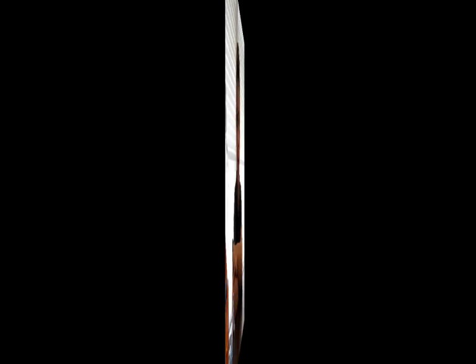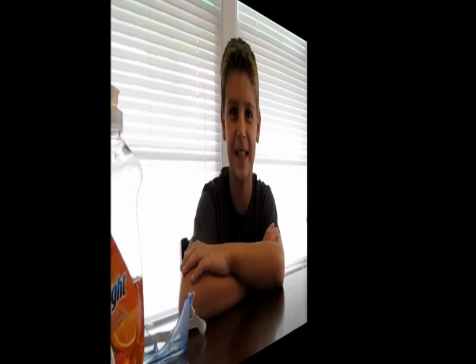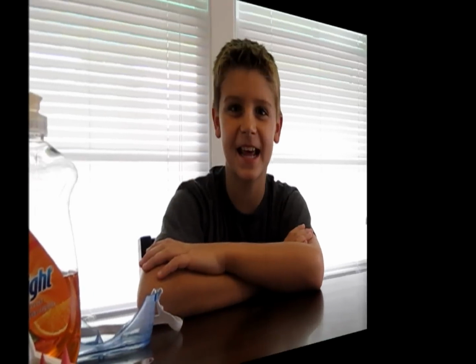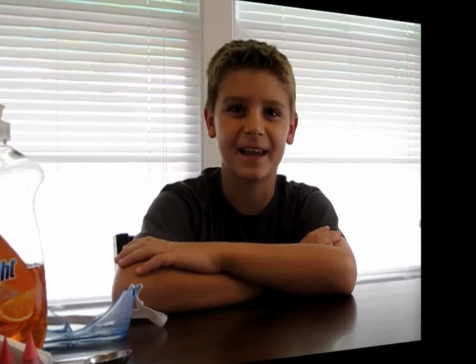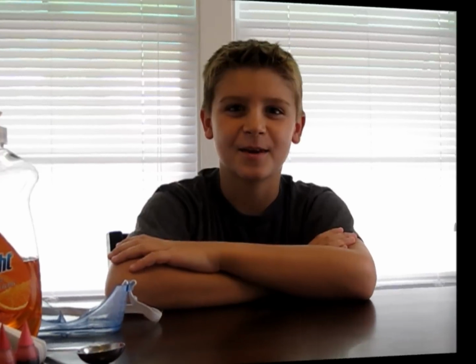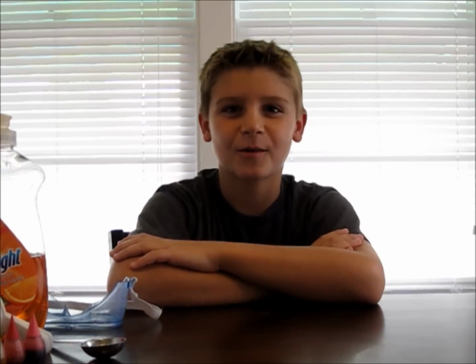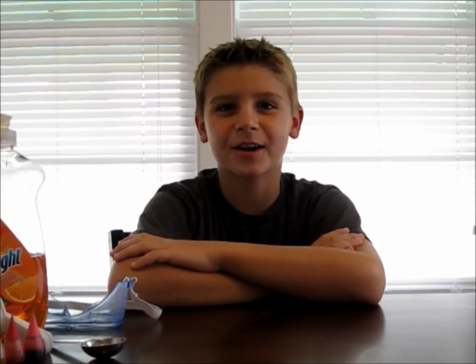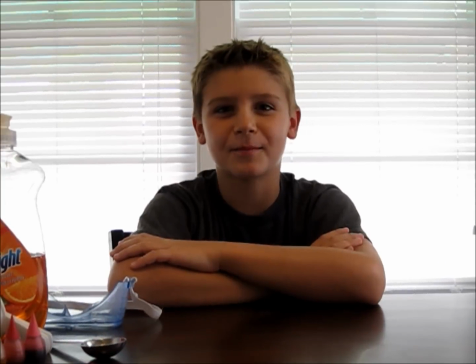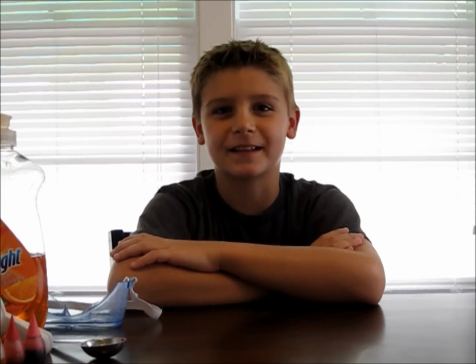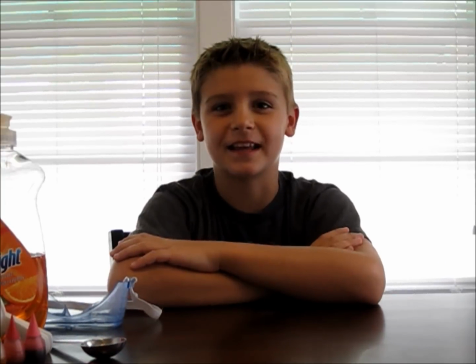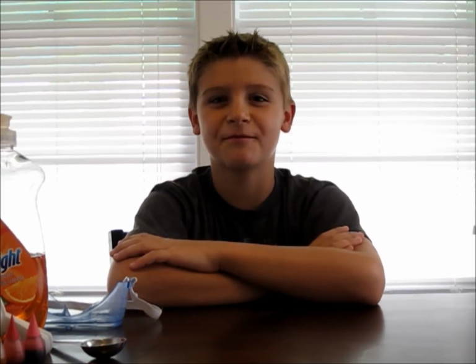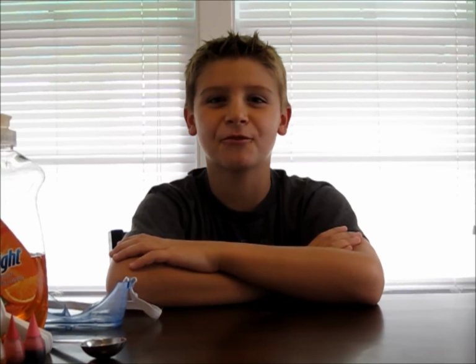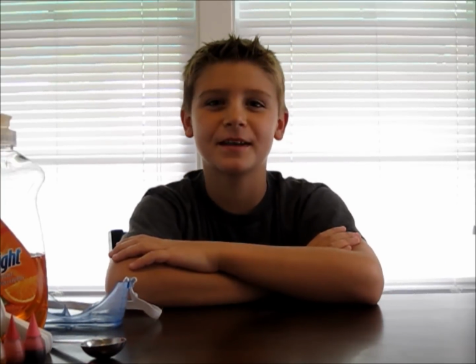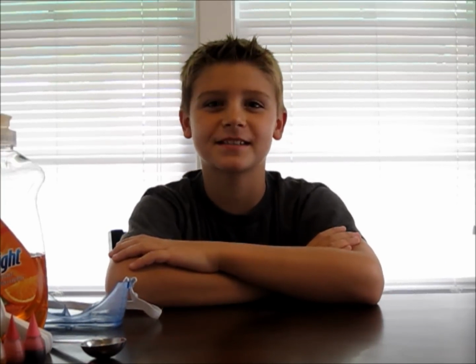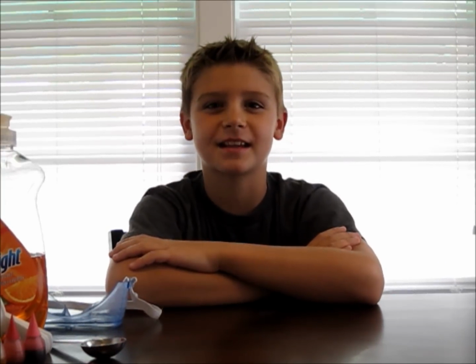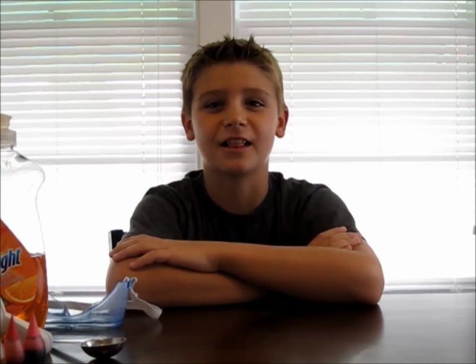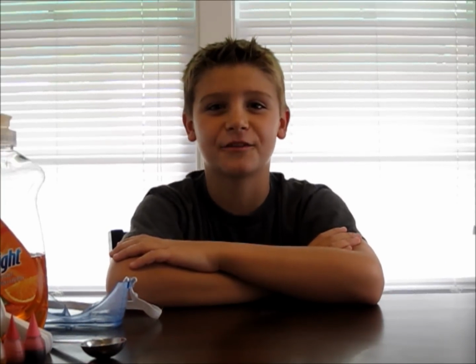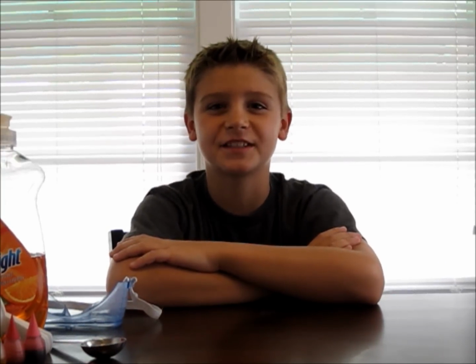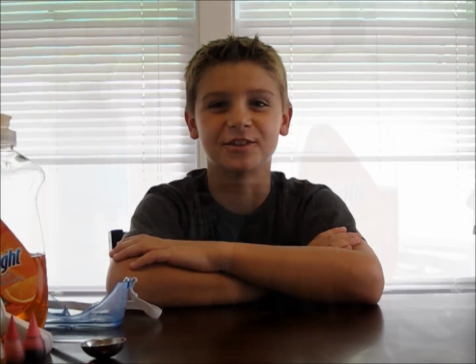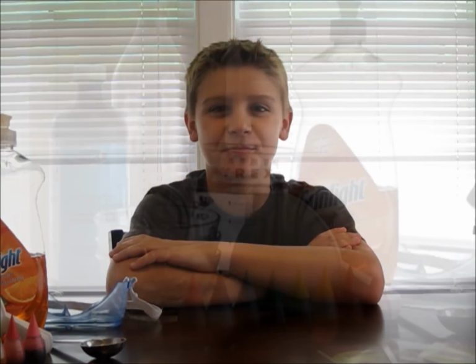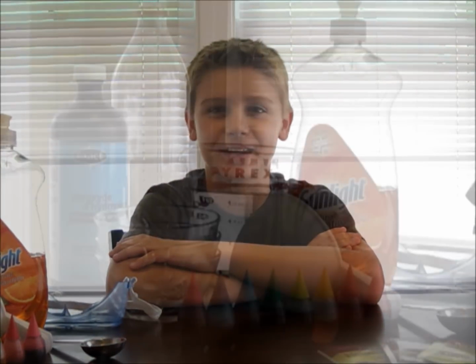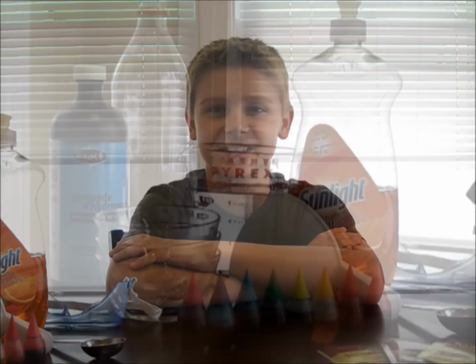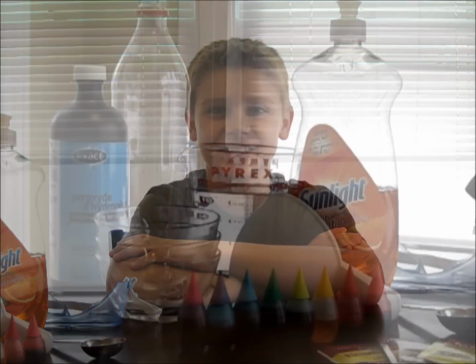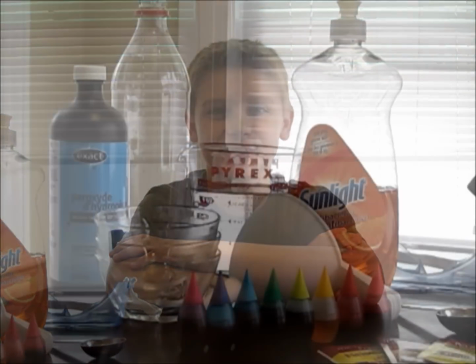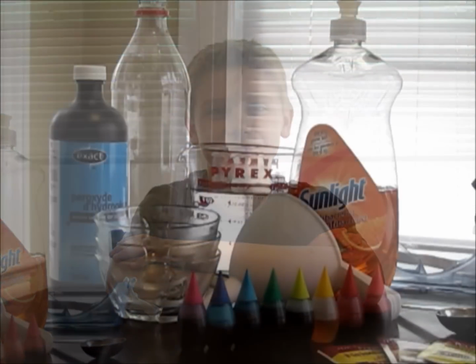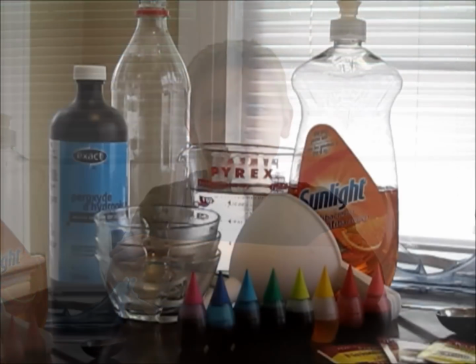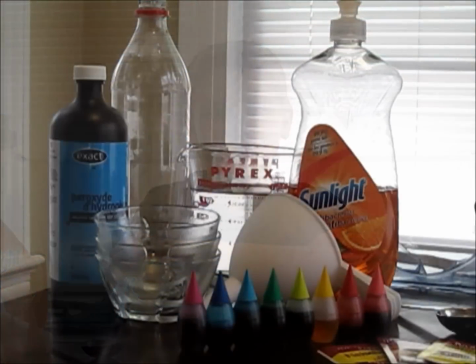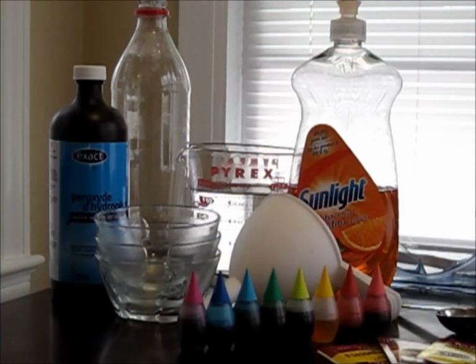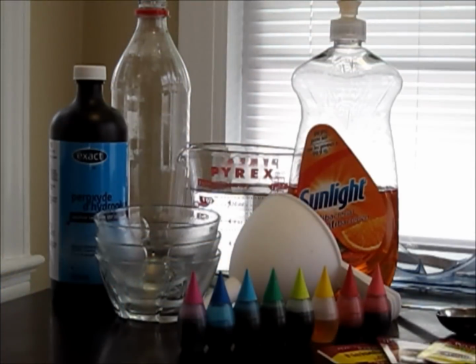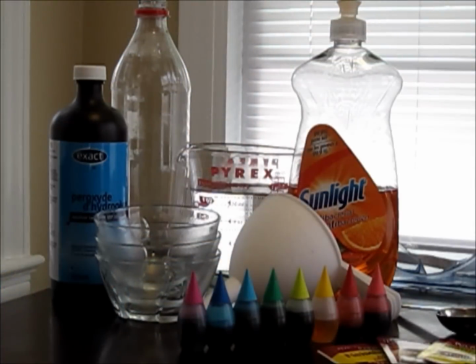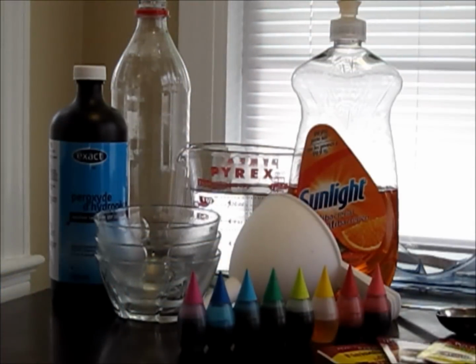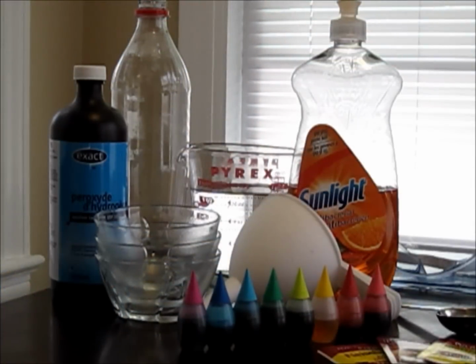Today we're going to make the infamous elephant toothpaste. Here's what you'll need for this experiment.